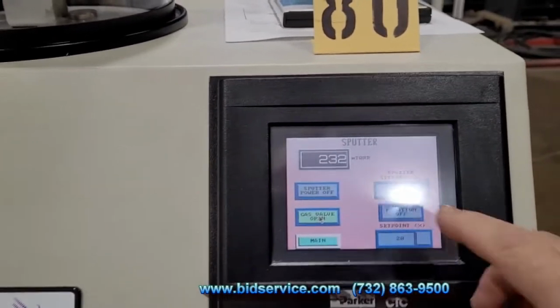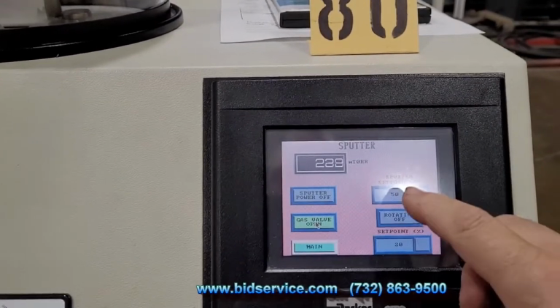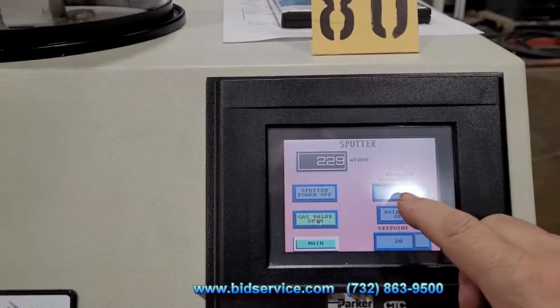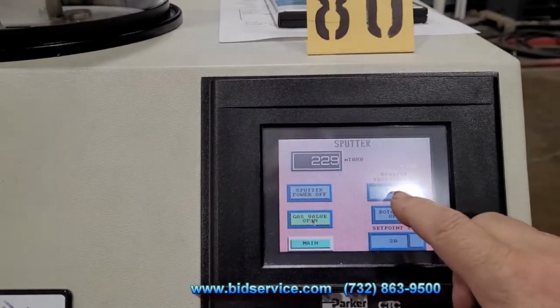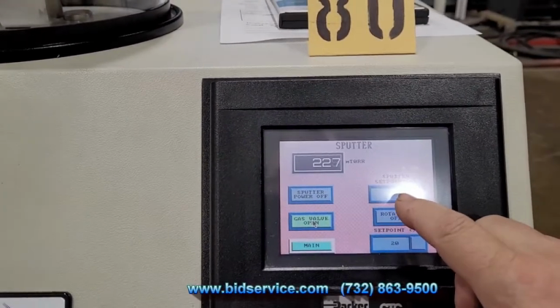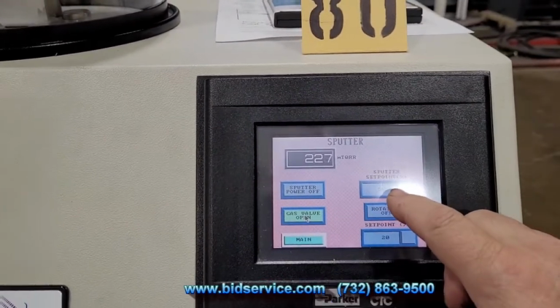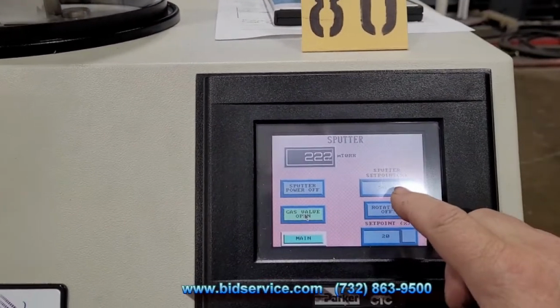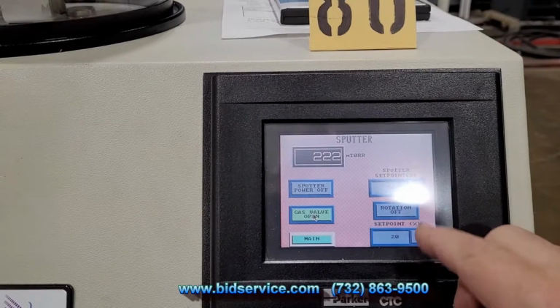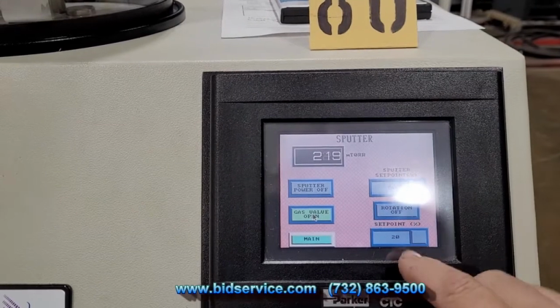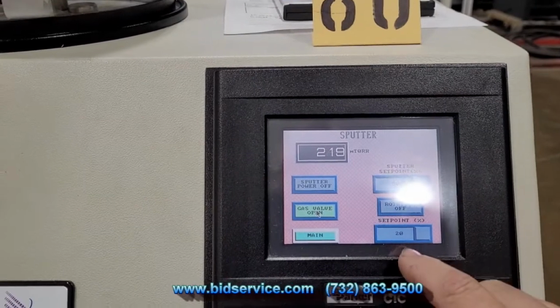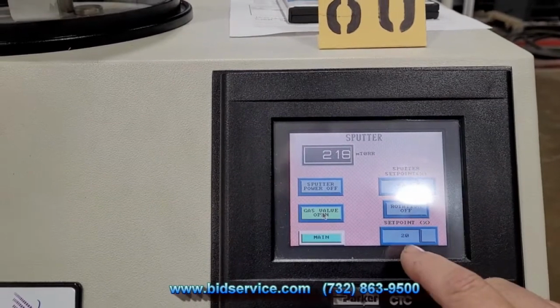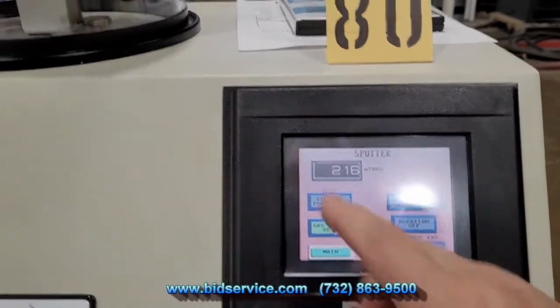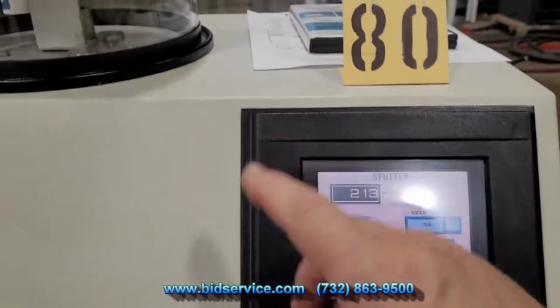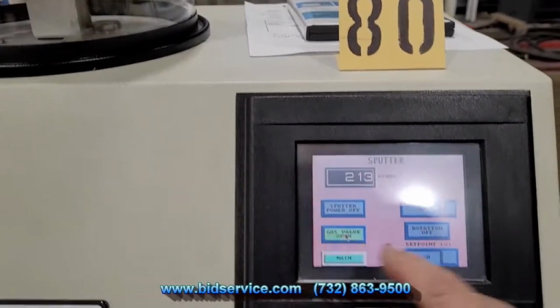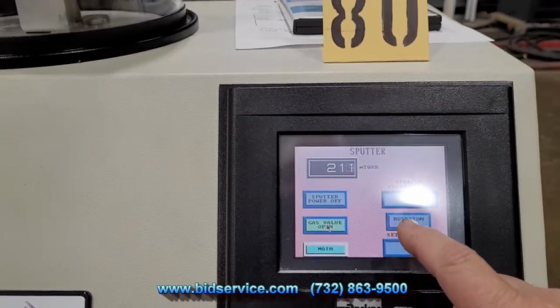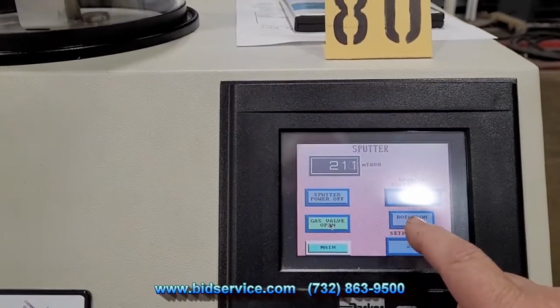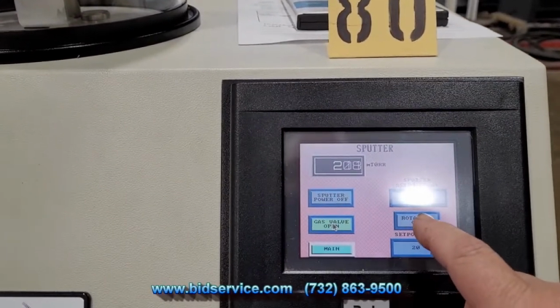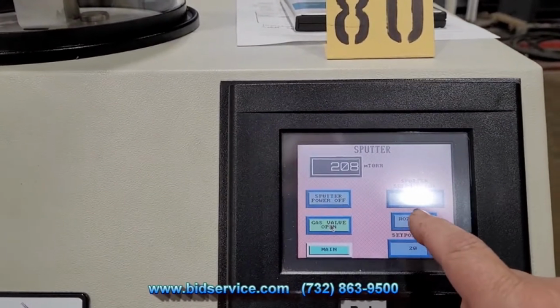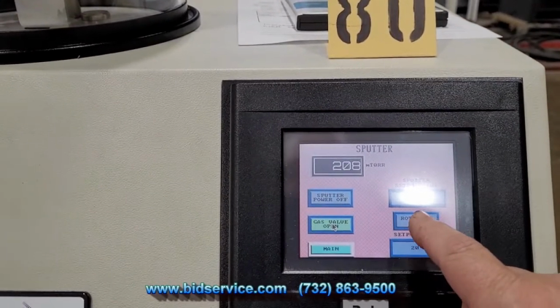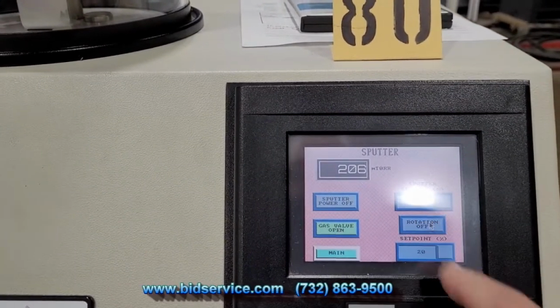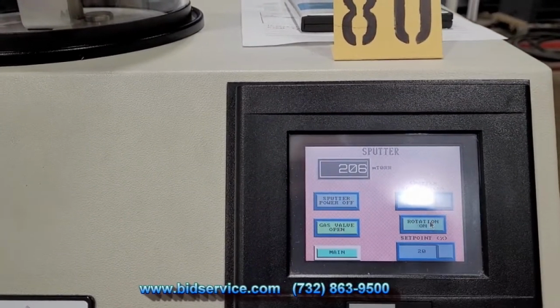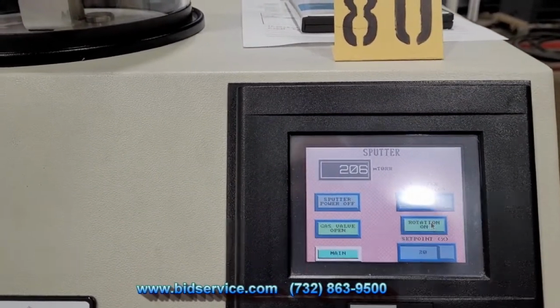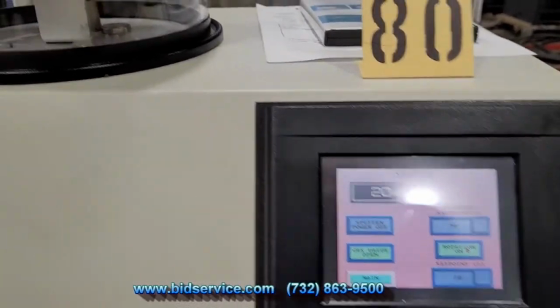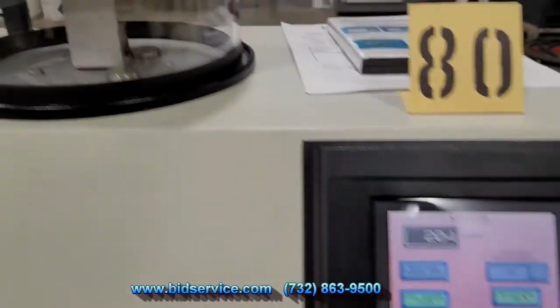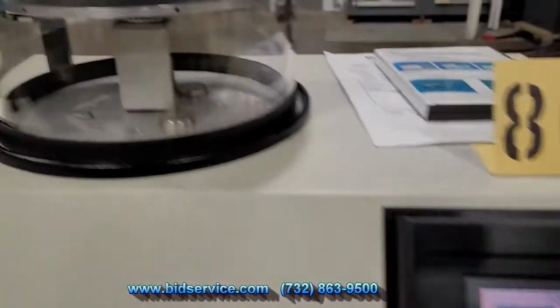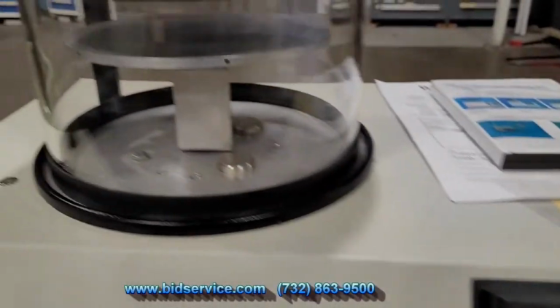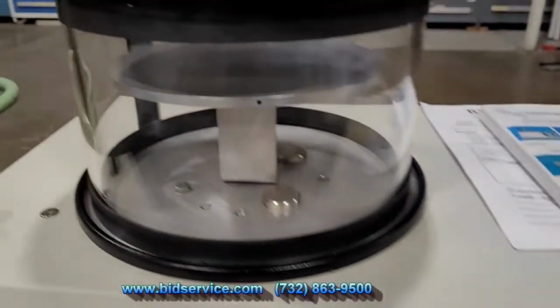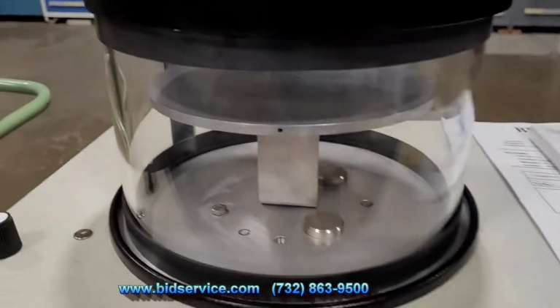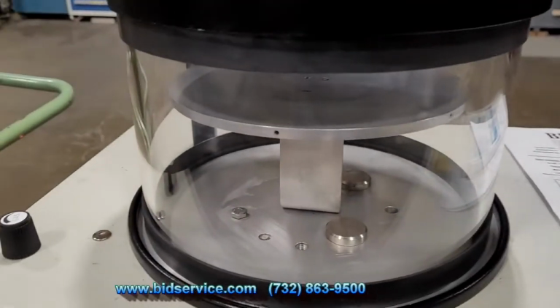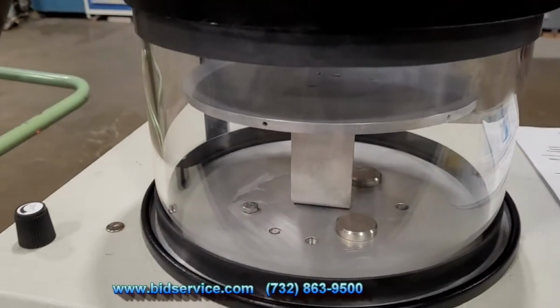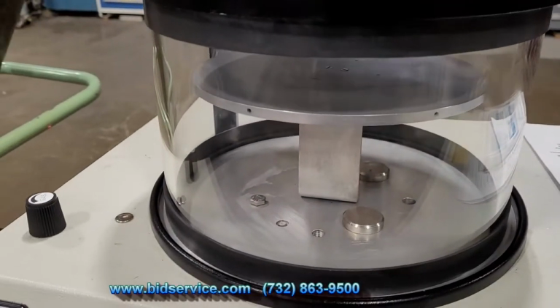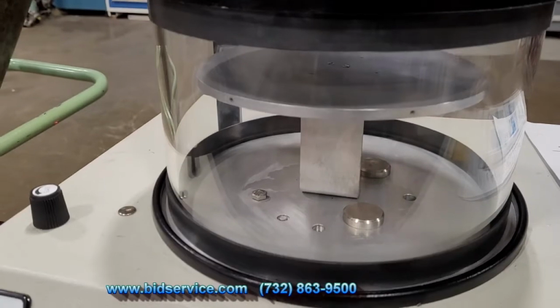I have the power on 50%, and if I want to rotate the table, I'm going to turn that on, and you can see the table rotate.